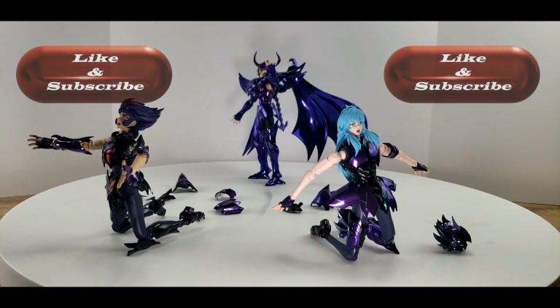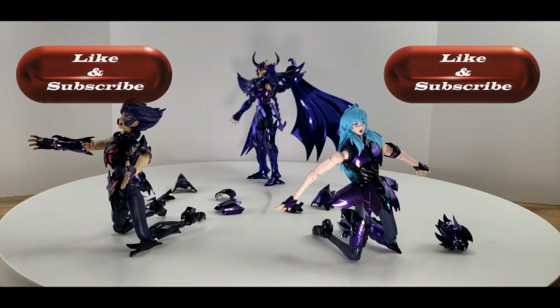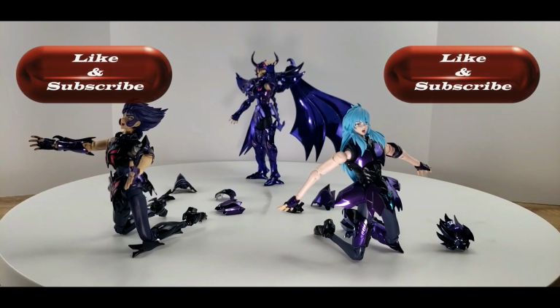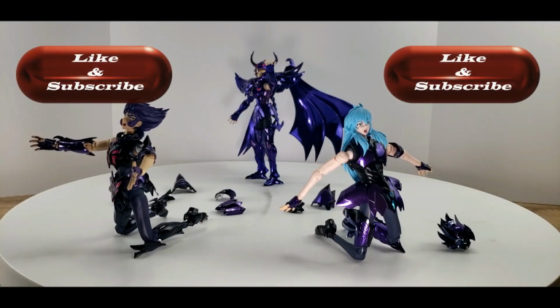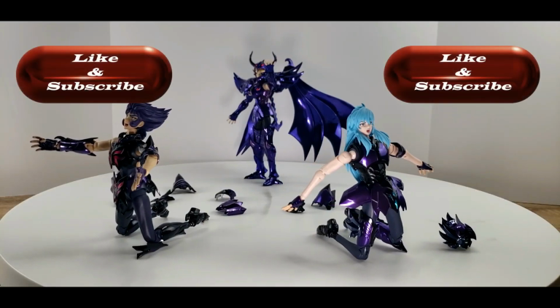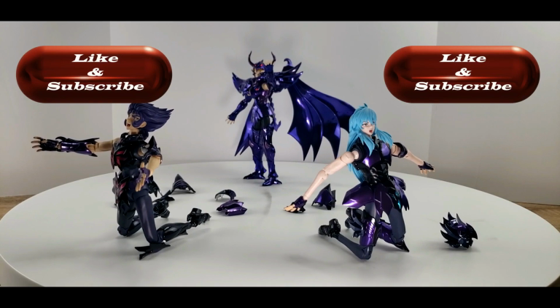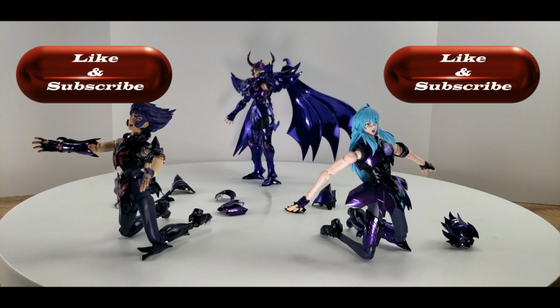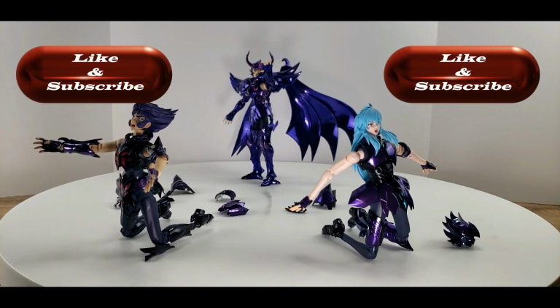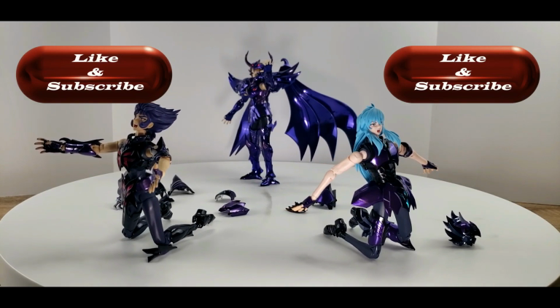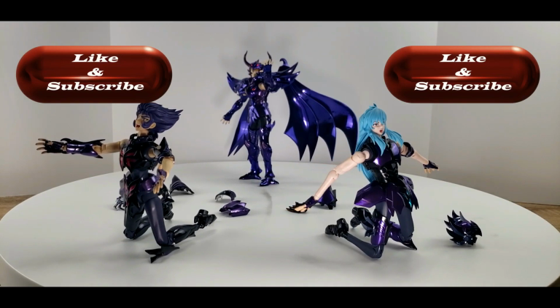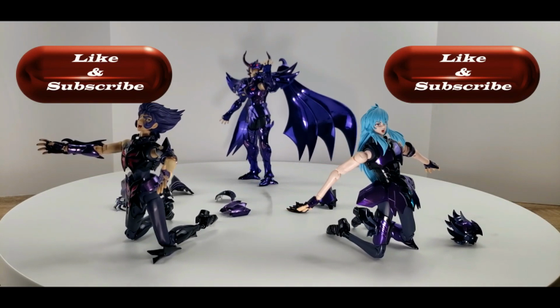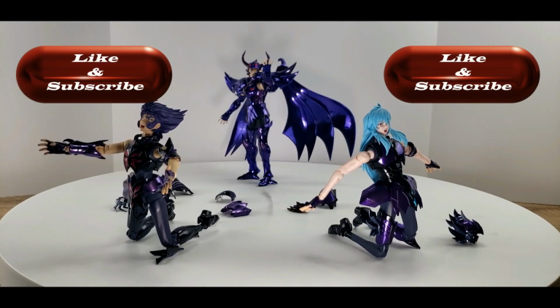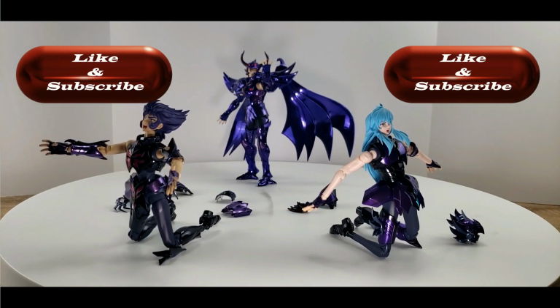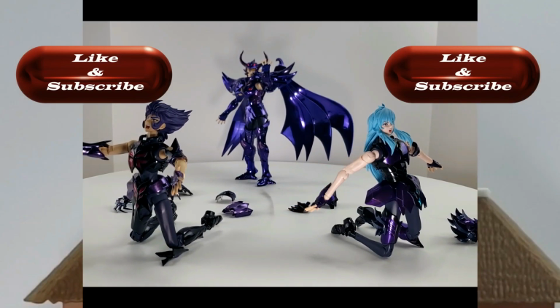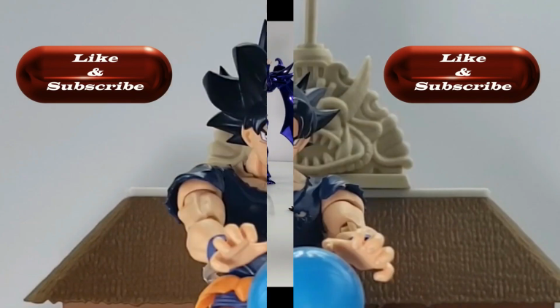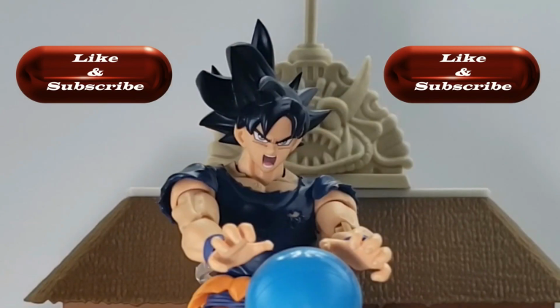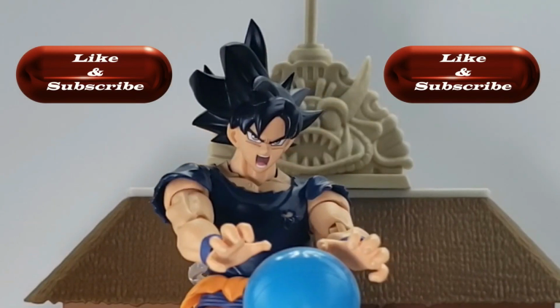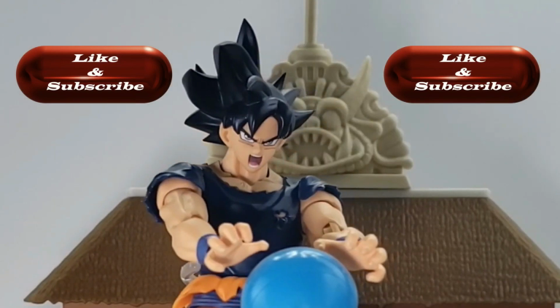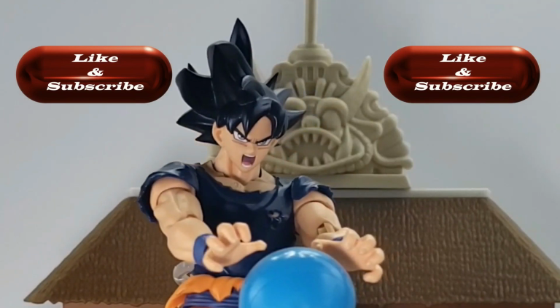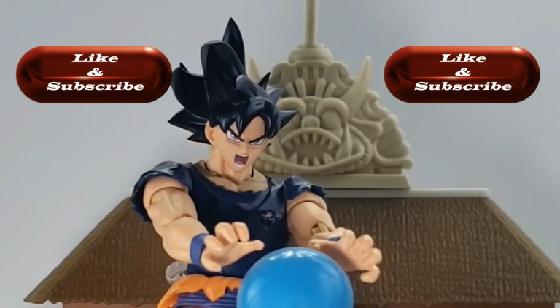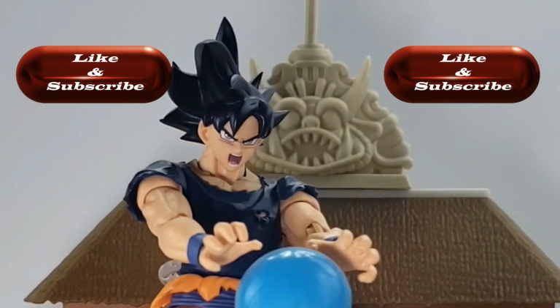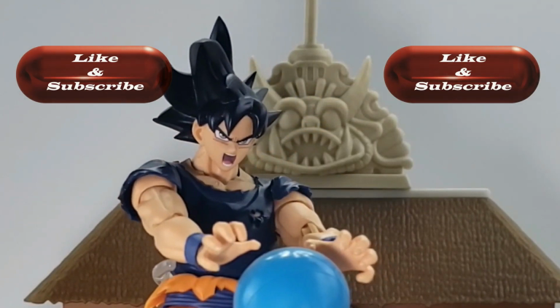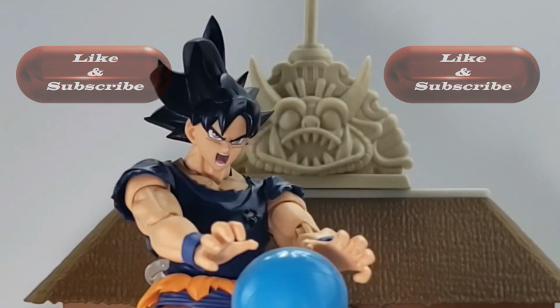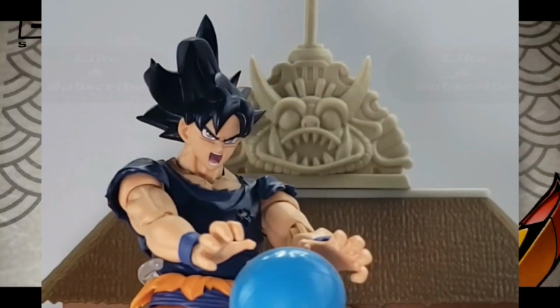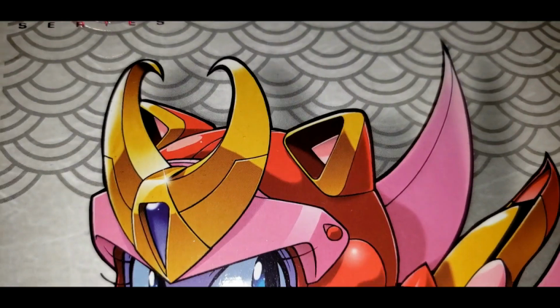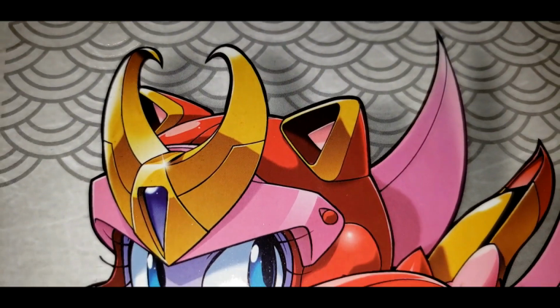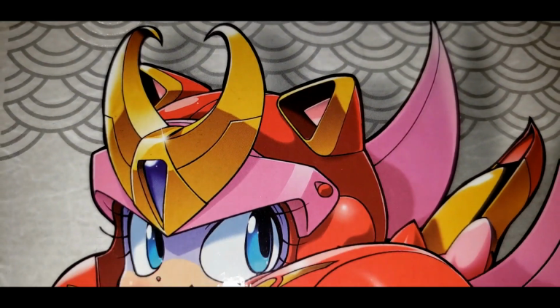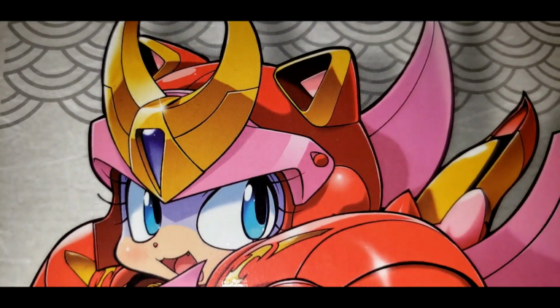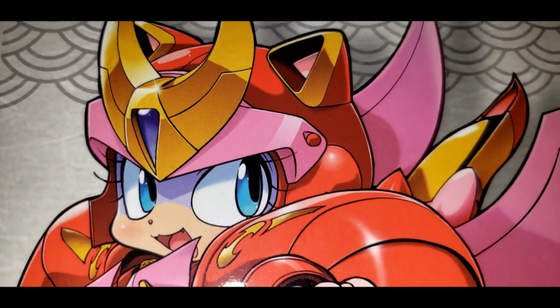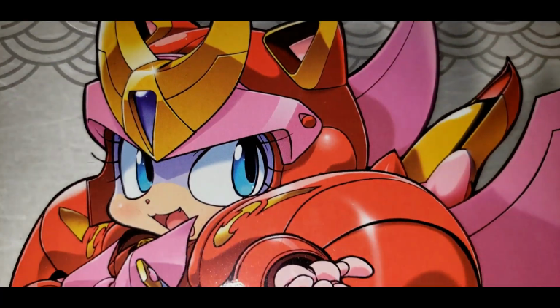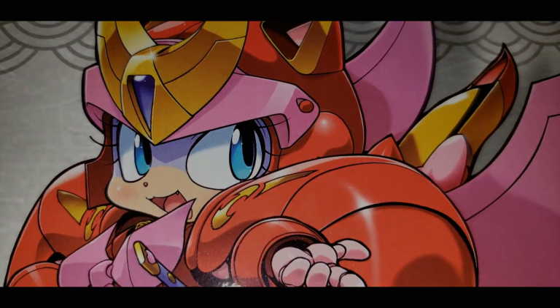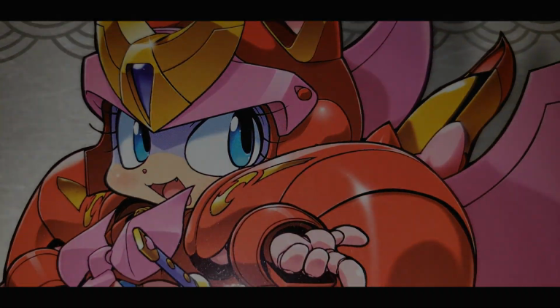Subscribe and join me on new weekly adventures. Now let's start the show — let's go.